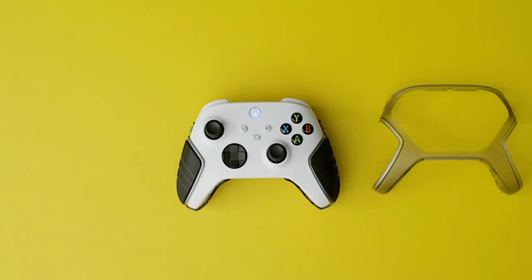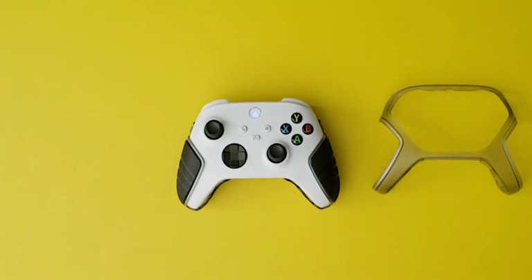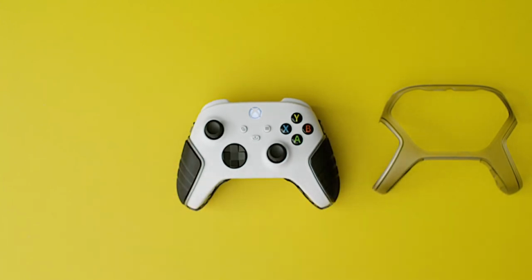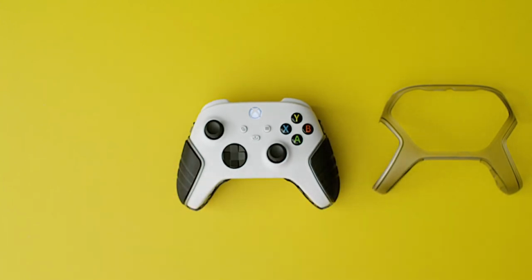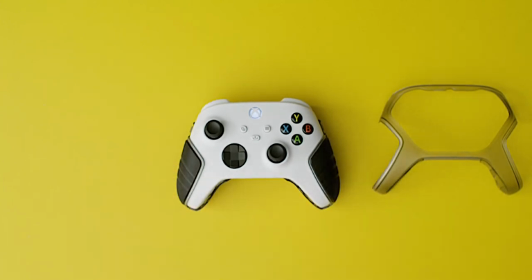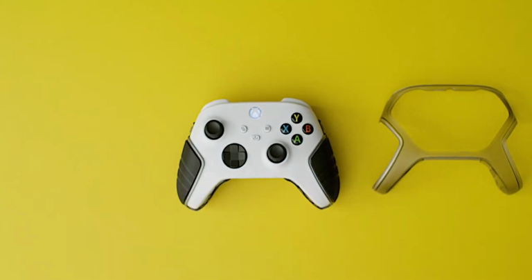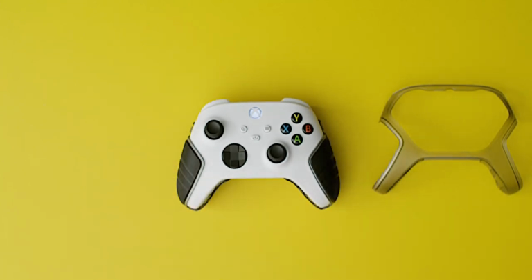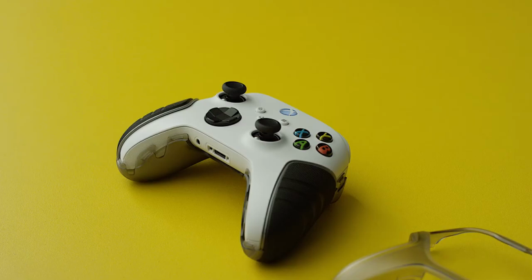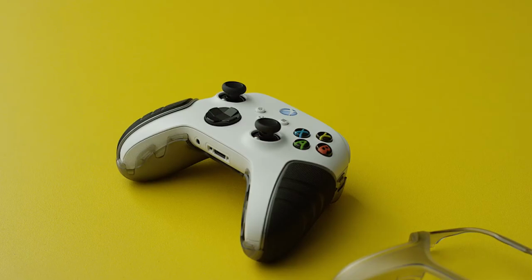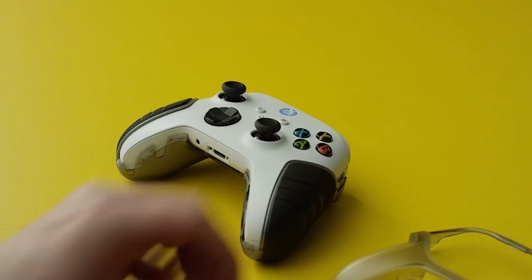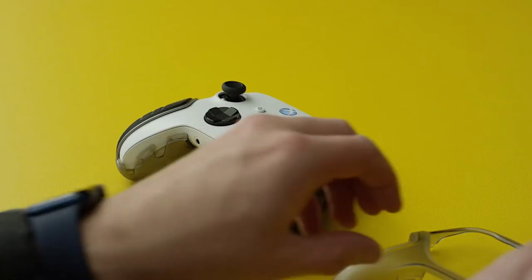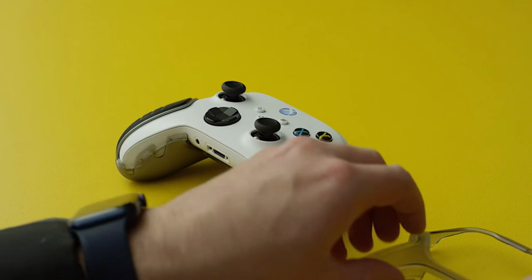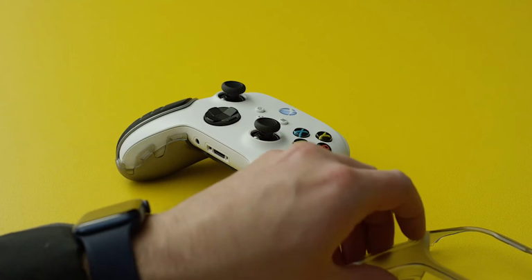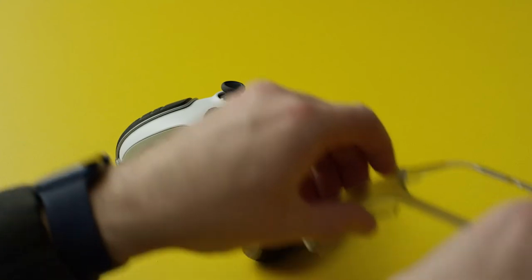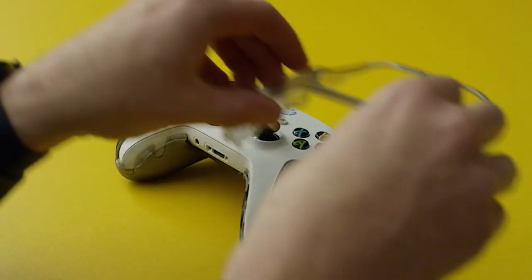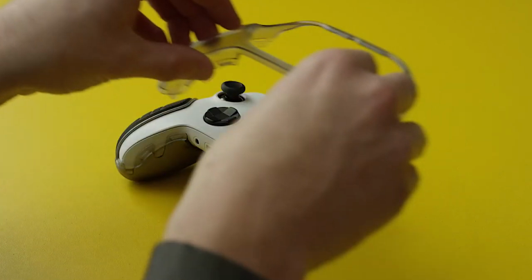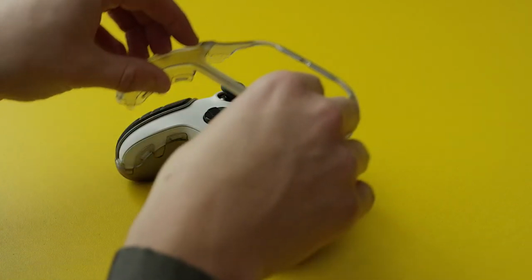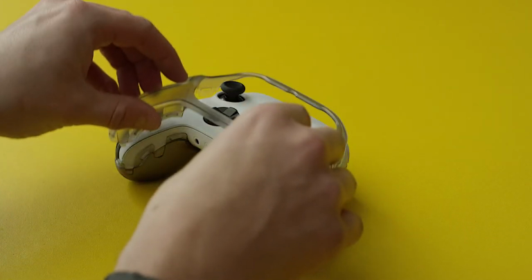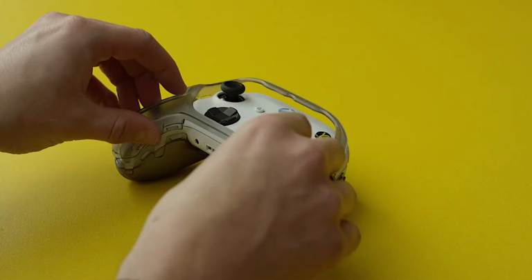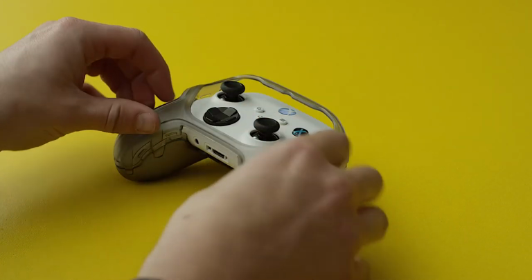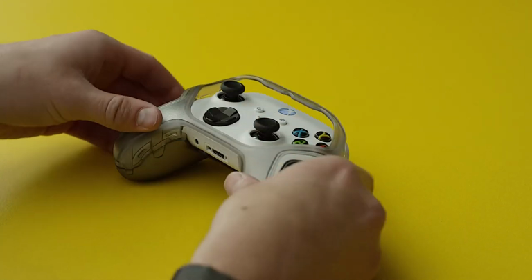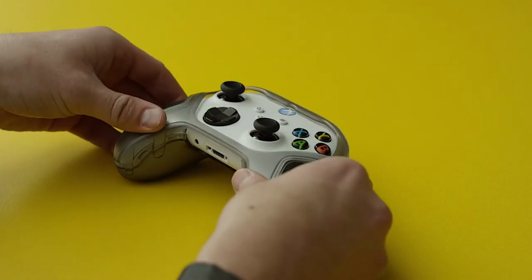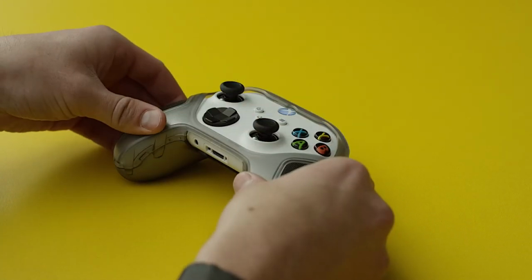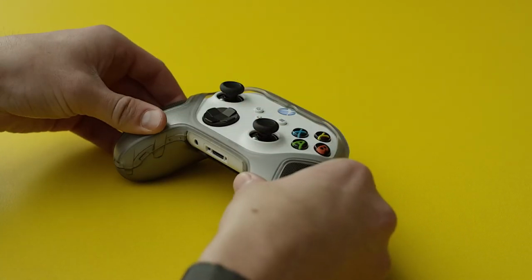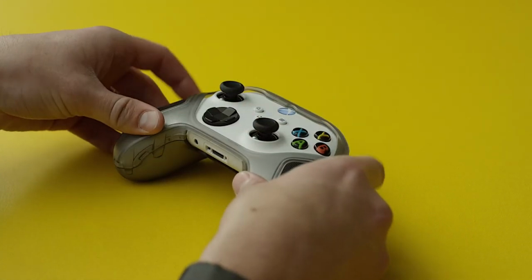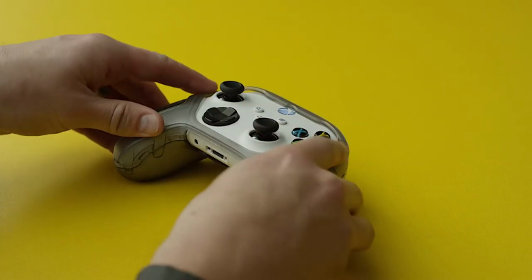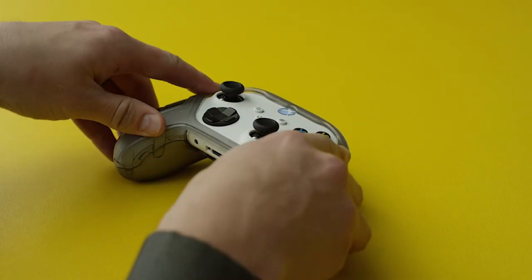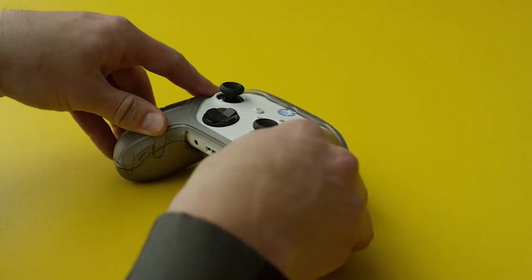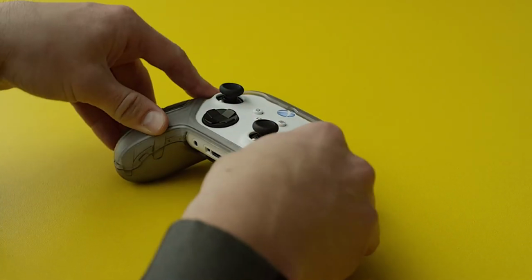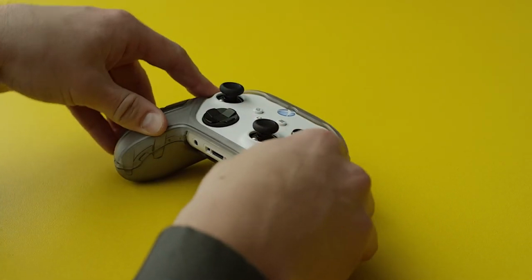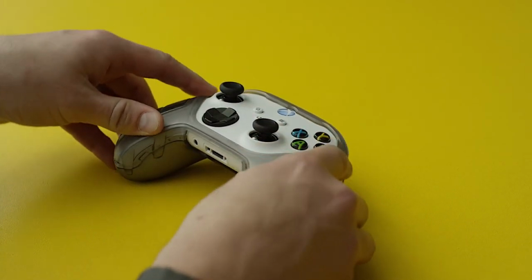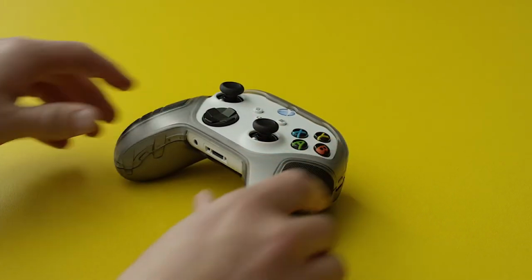Attach the front frame onto the back frame, bottom side first. Snap the frame pieces together, bottom to top.